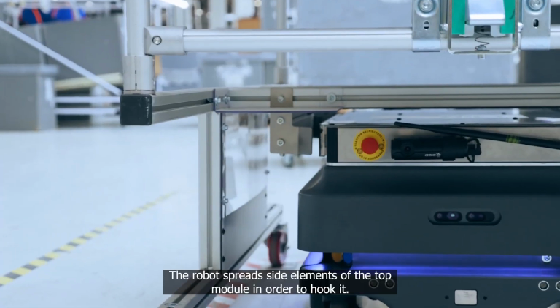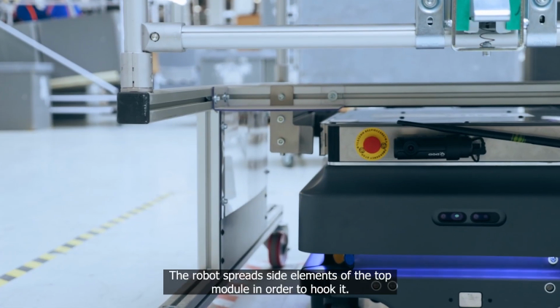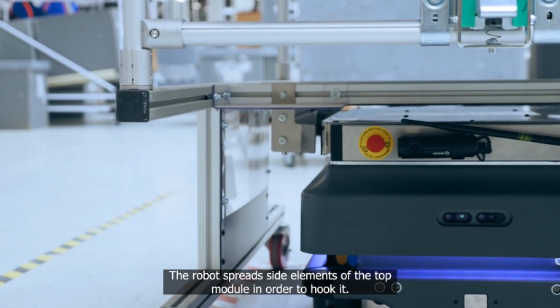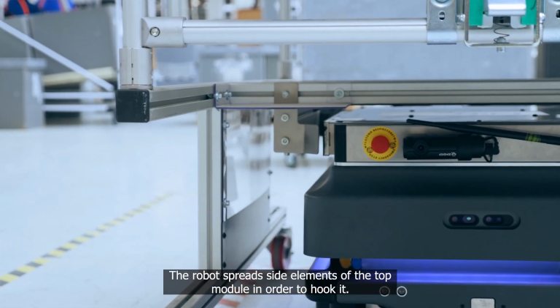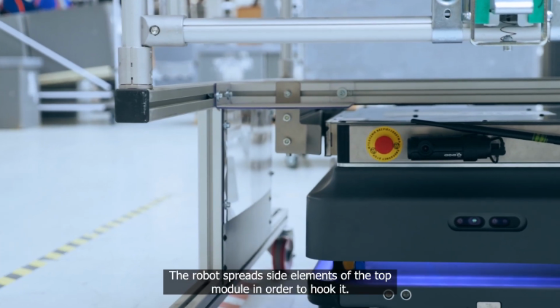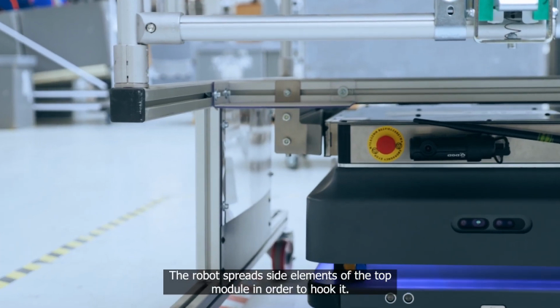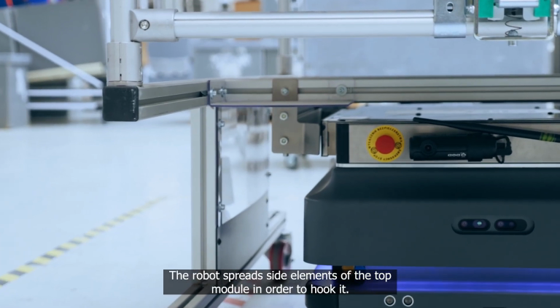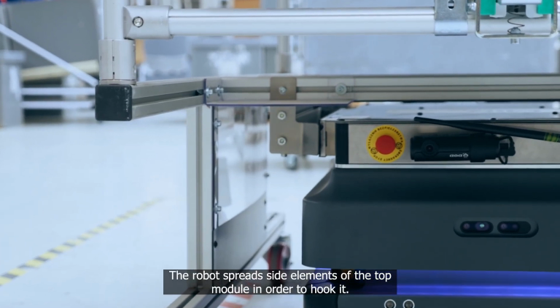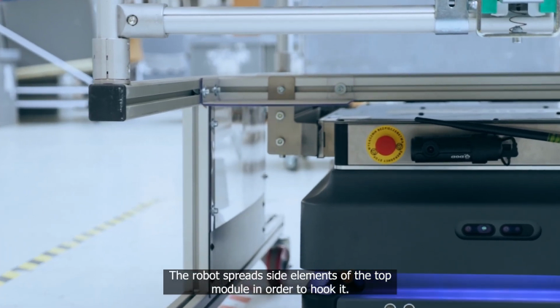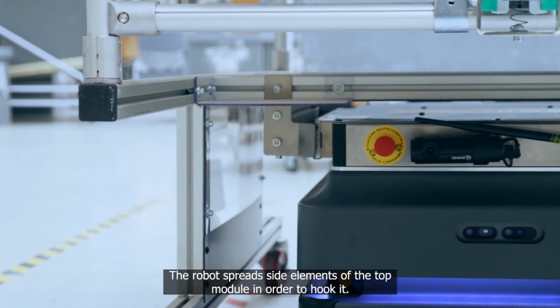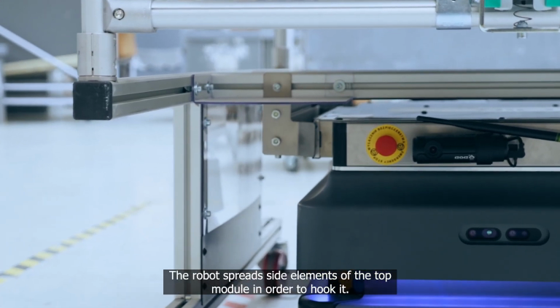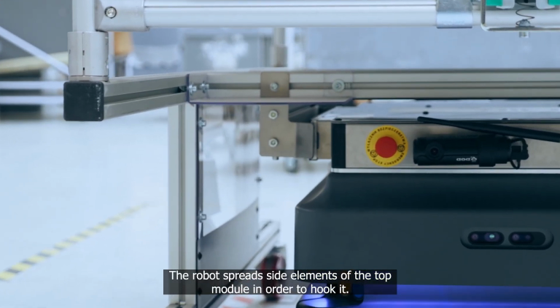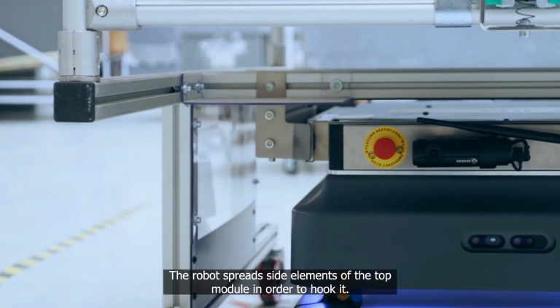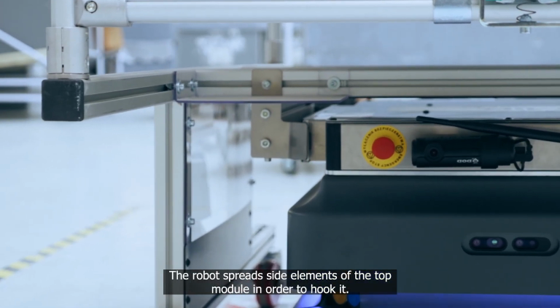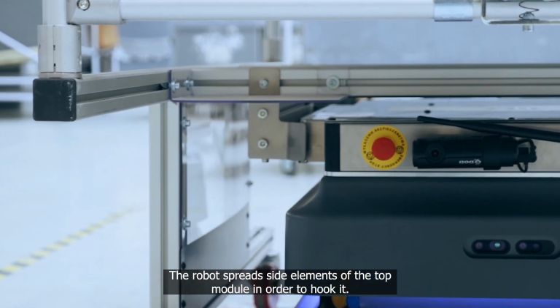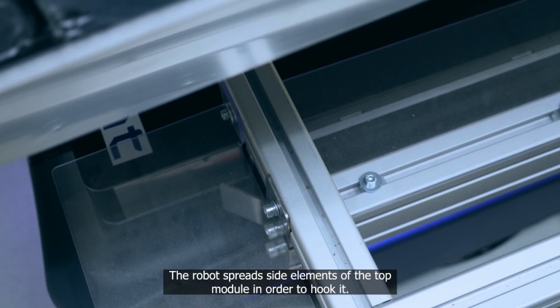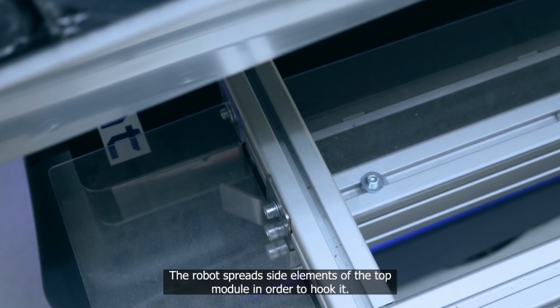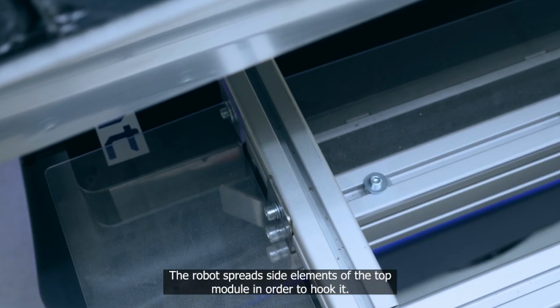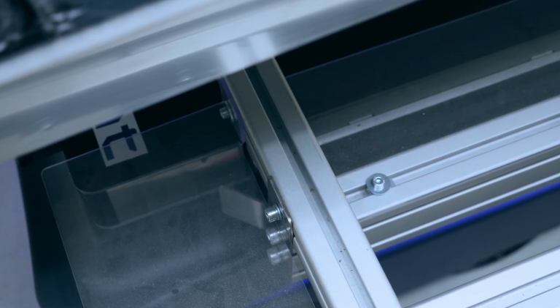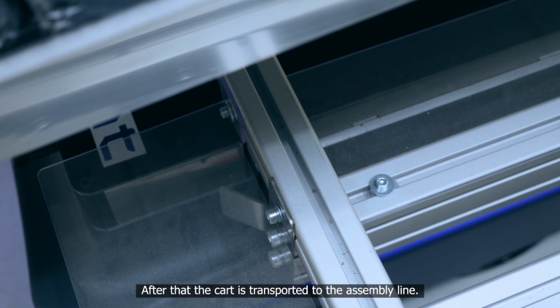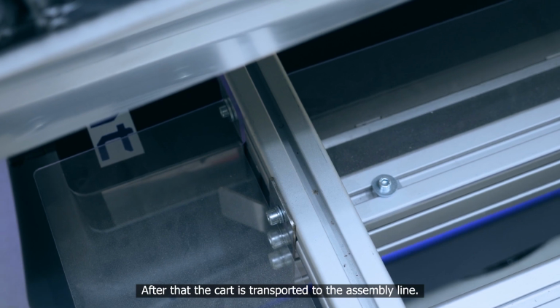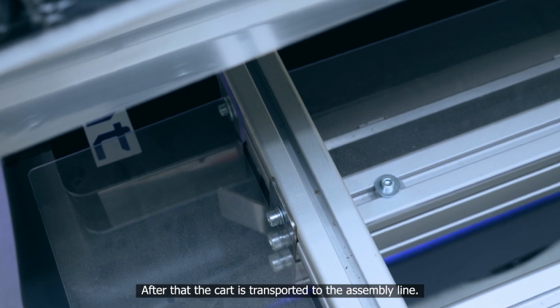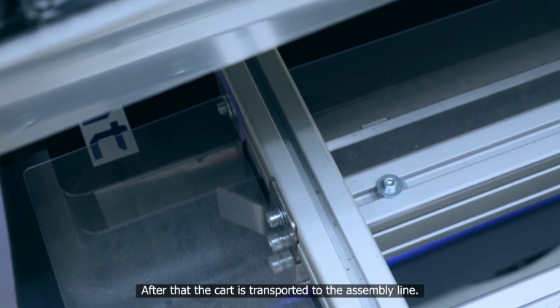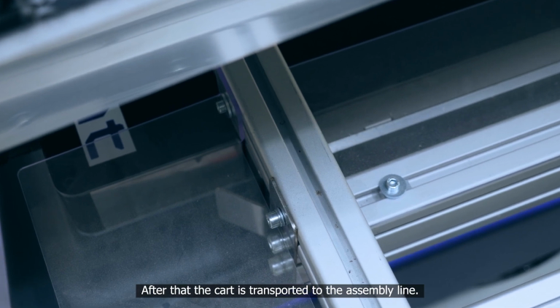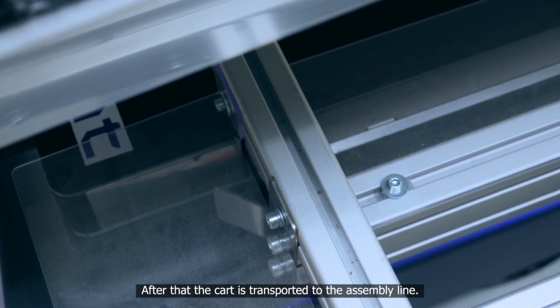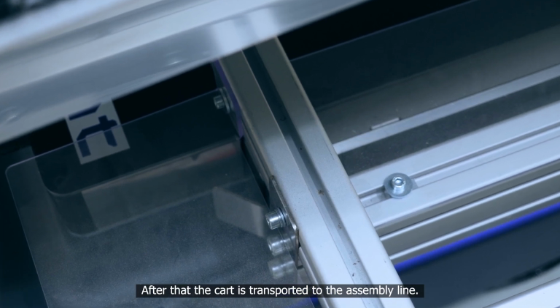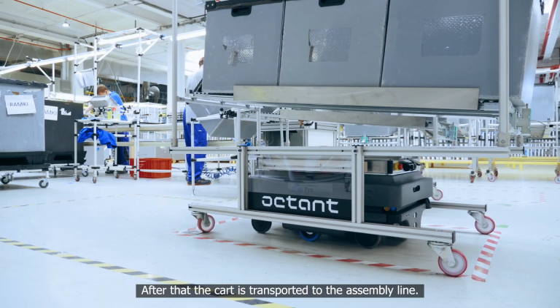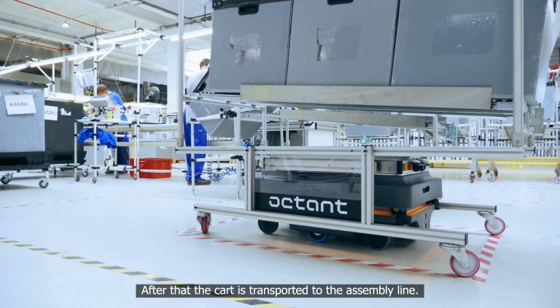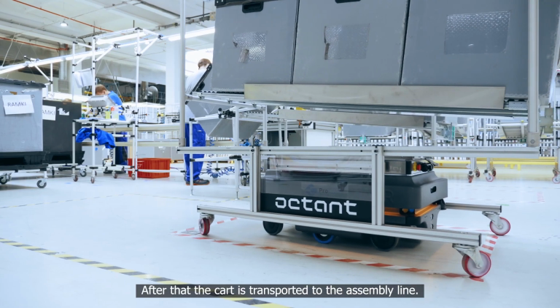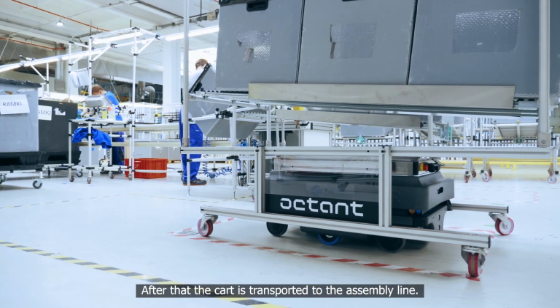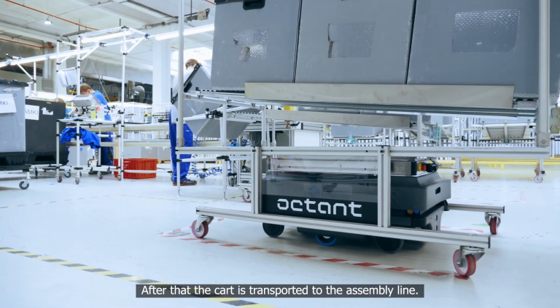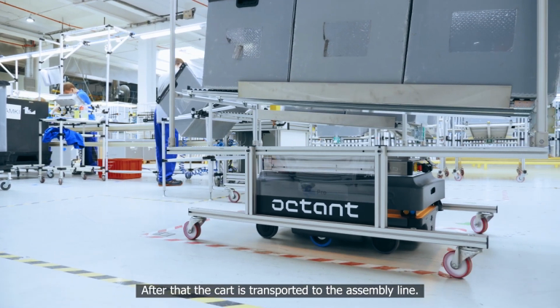The robot spreads side elements of the top module in order to hook it. After that, the cart is transported to the assembly line.